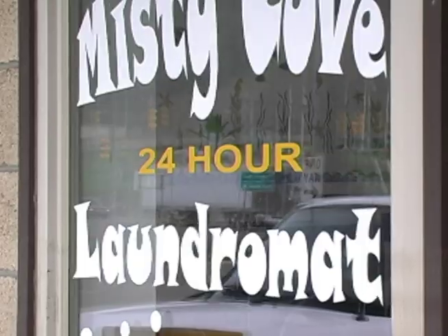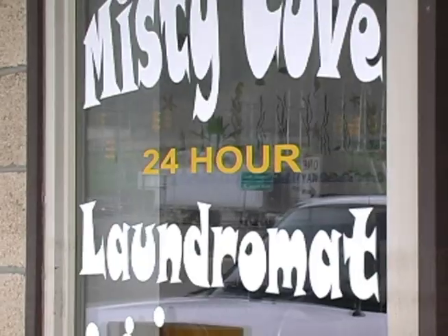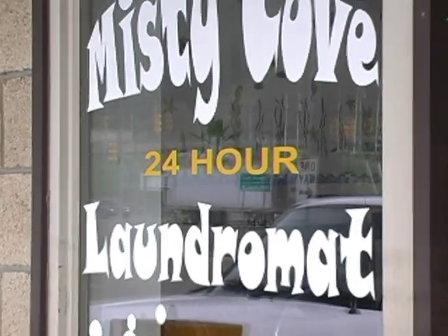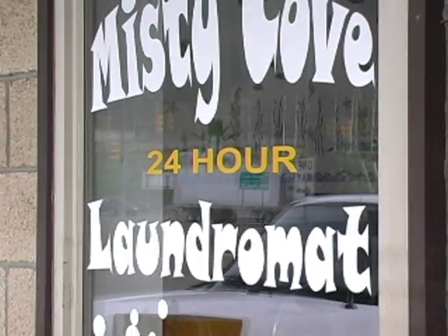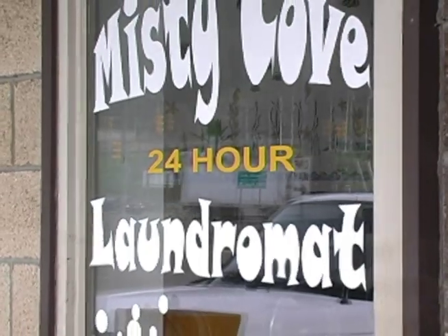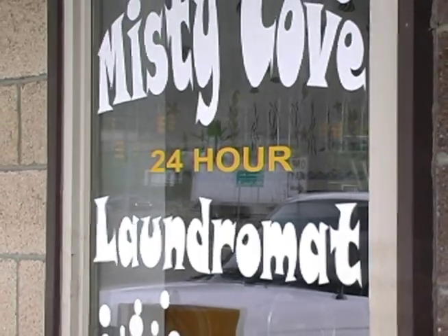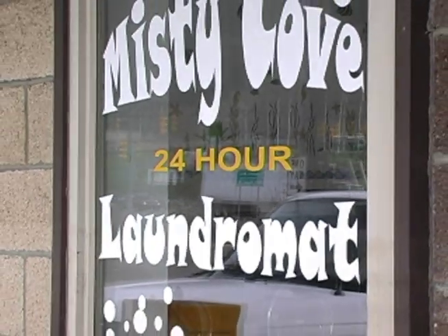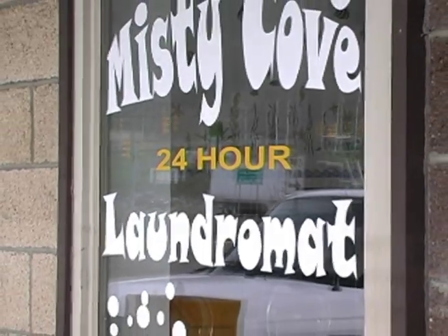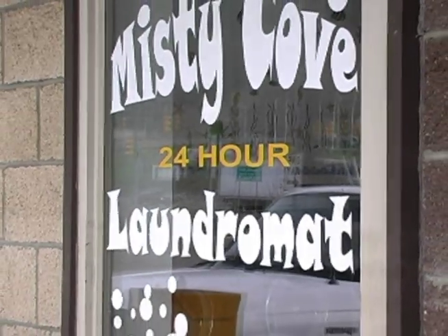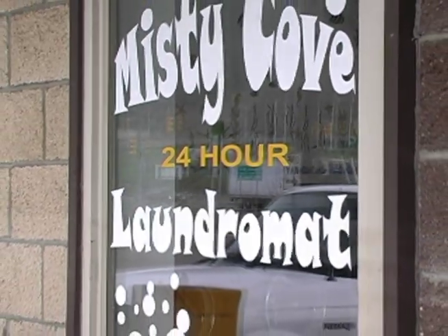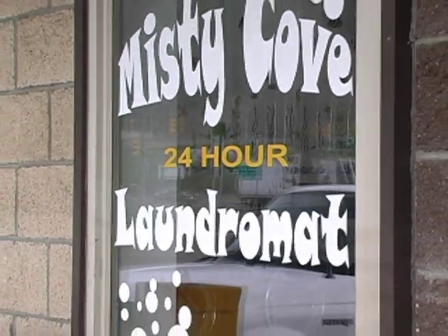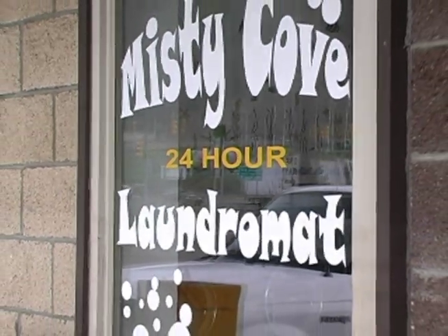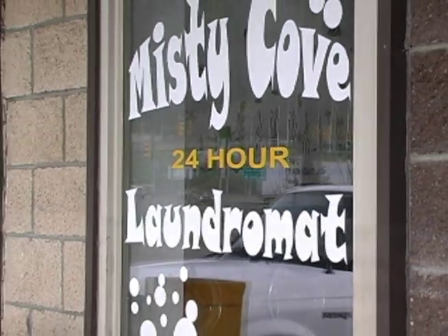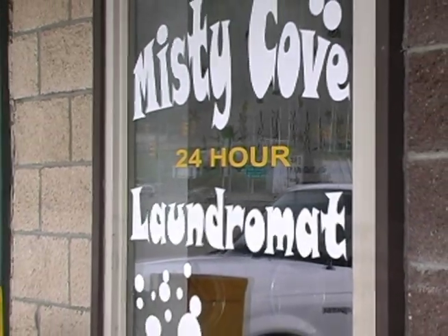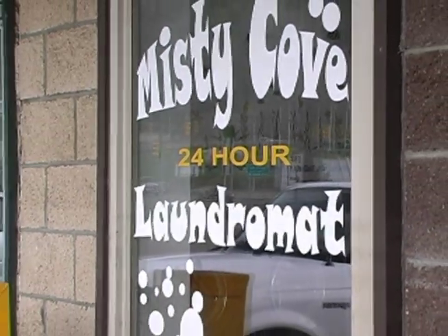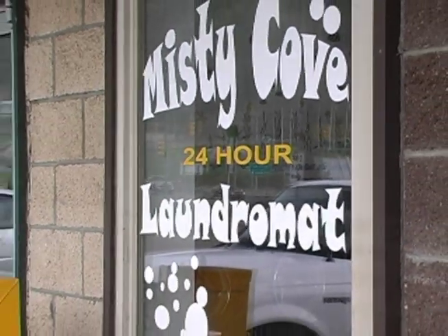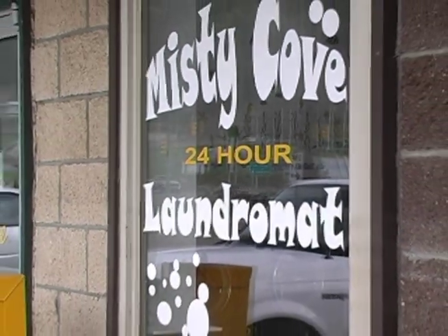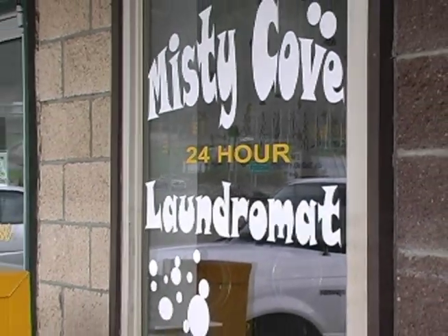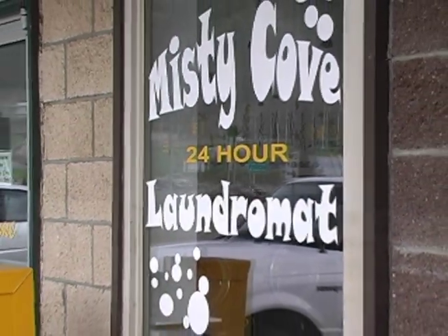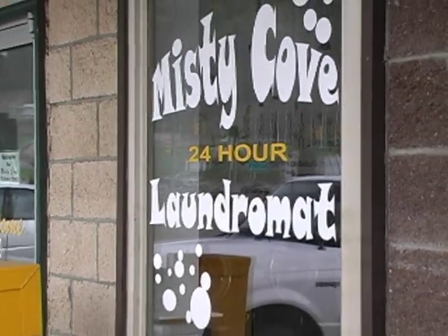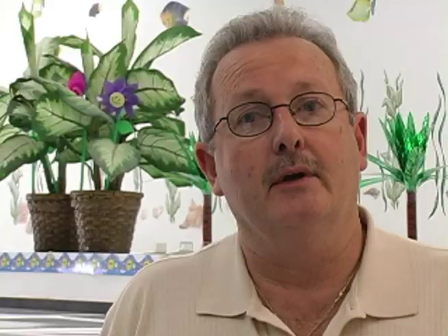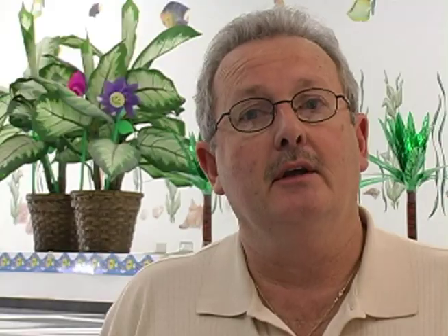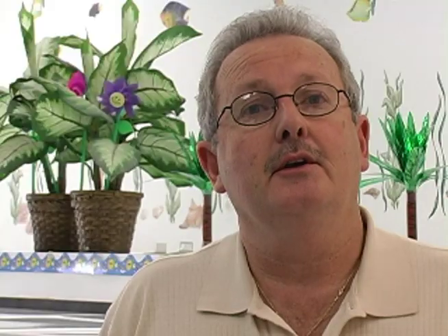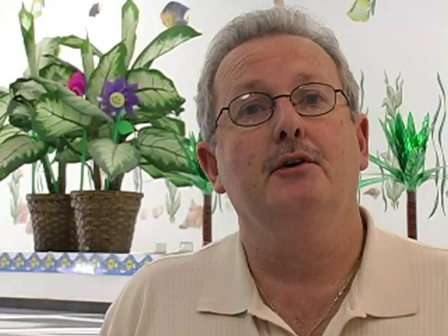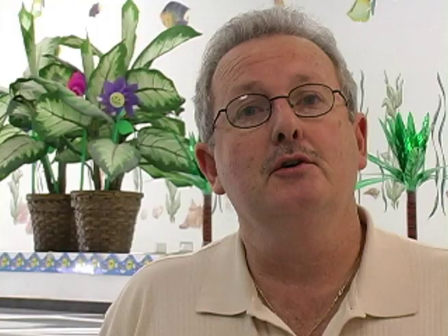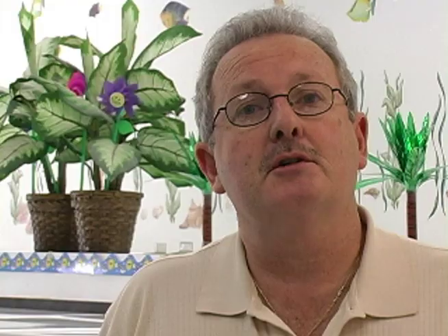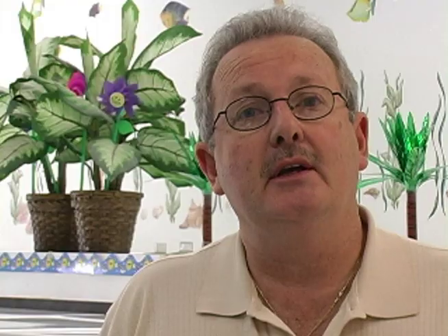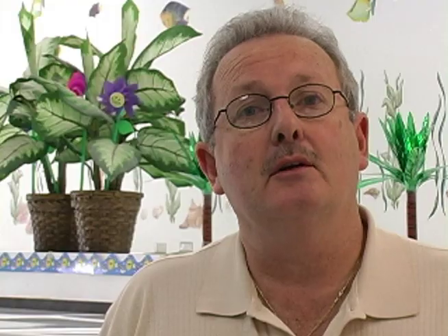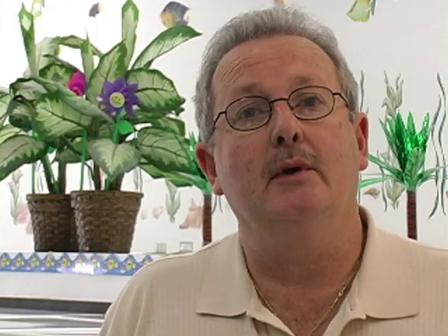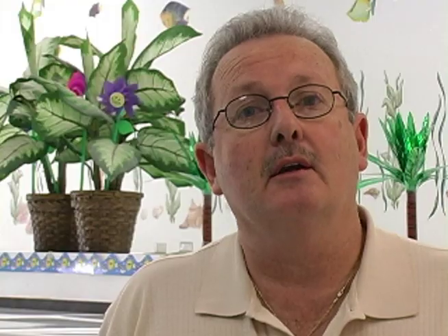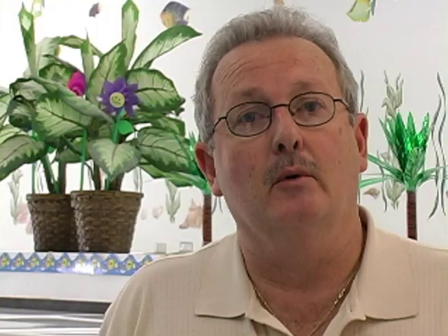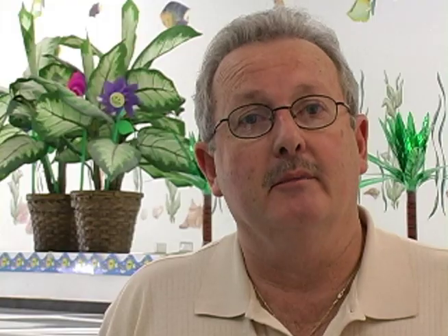All I have to say is if you're thinking of opening a coin laundry, use Speed Queen equipment.